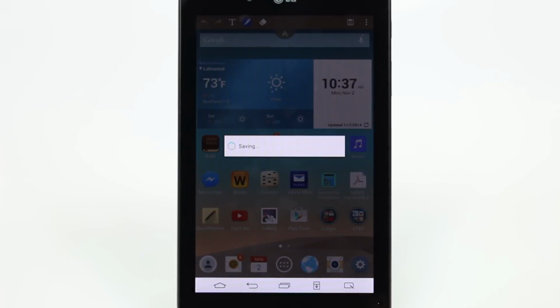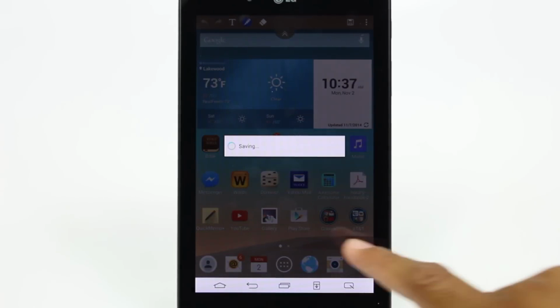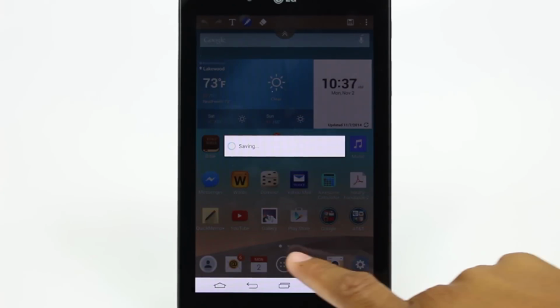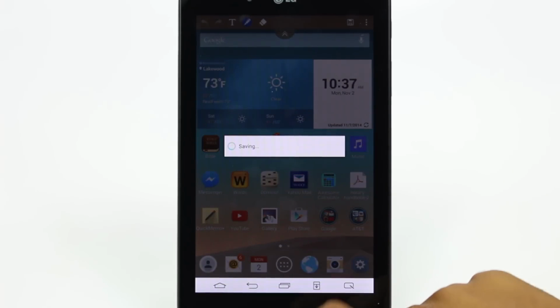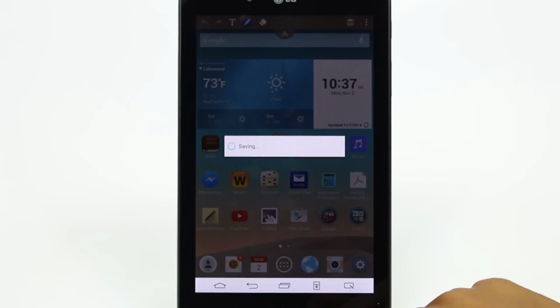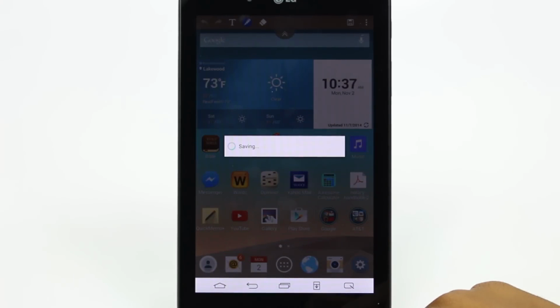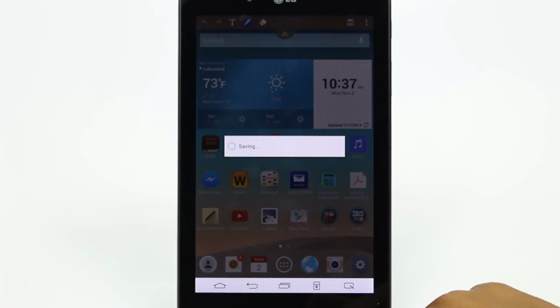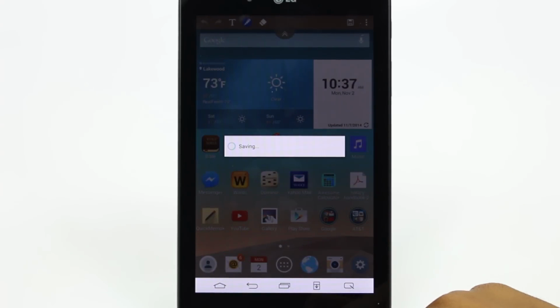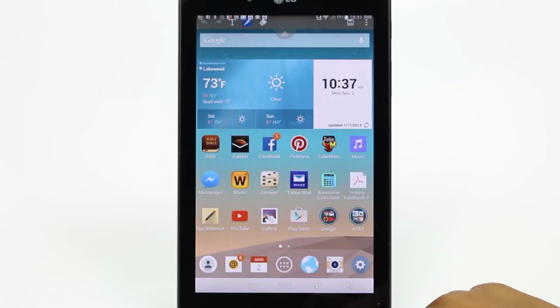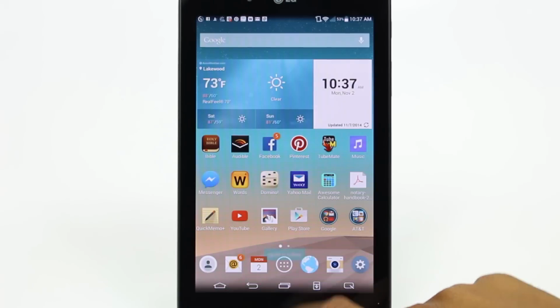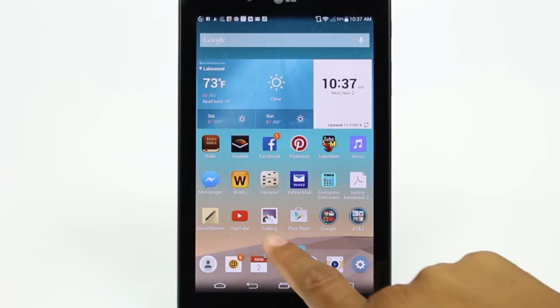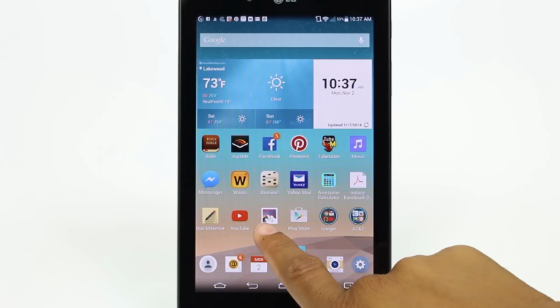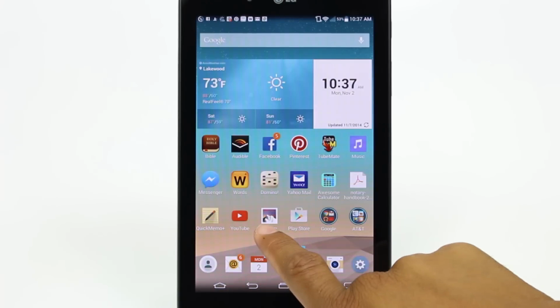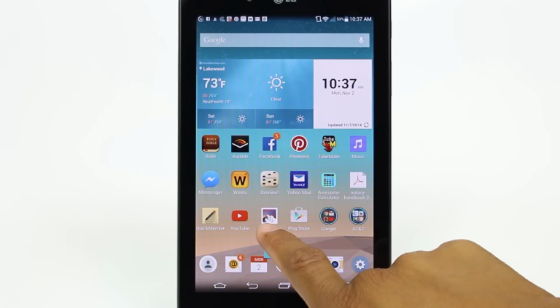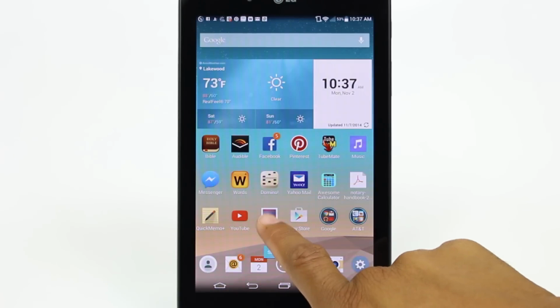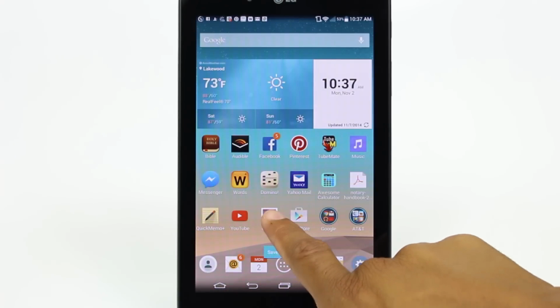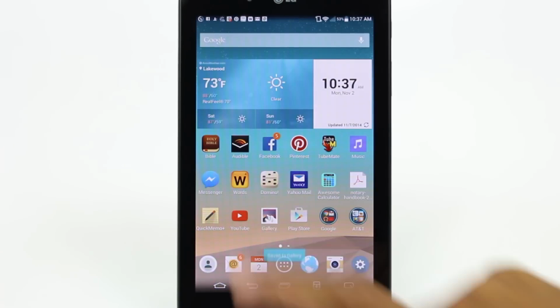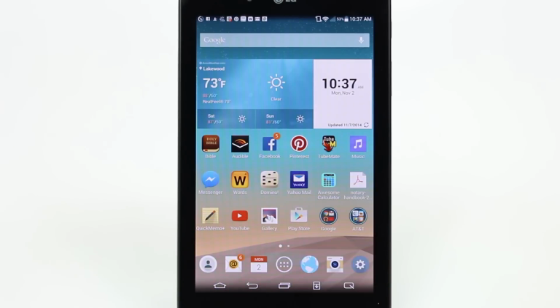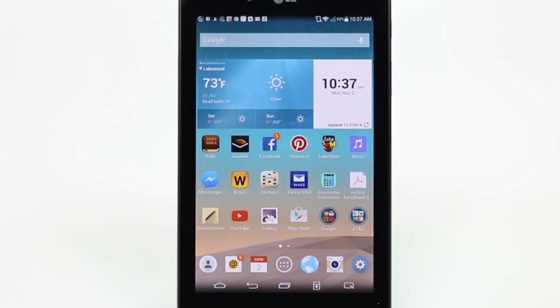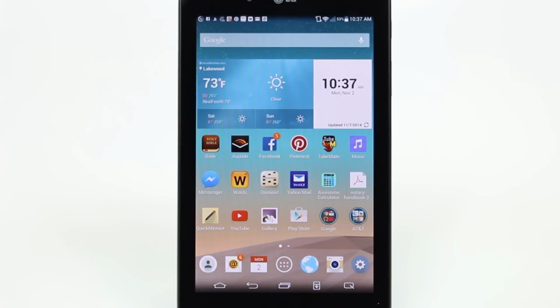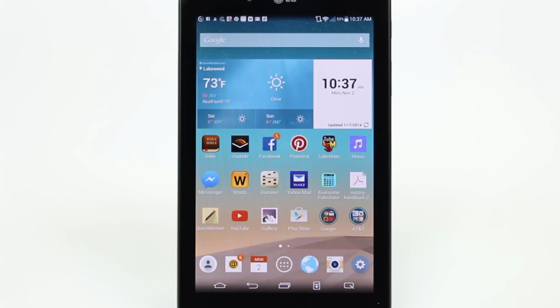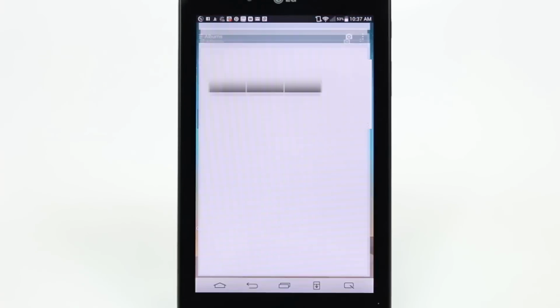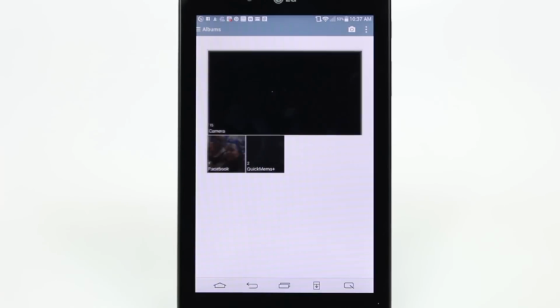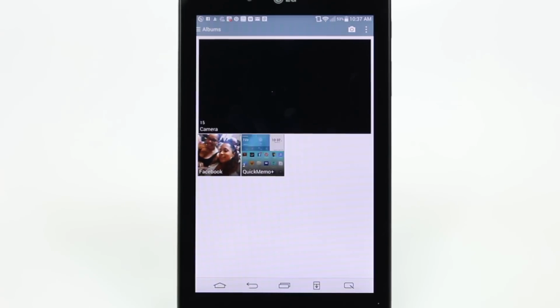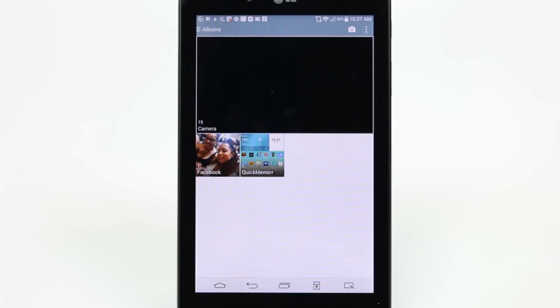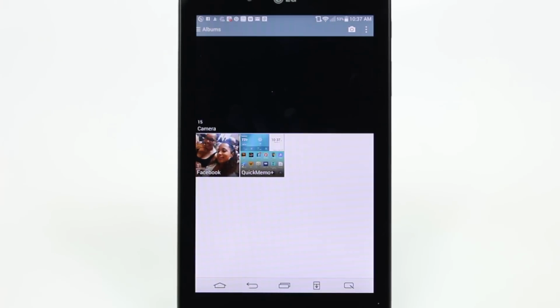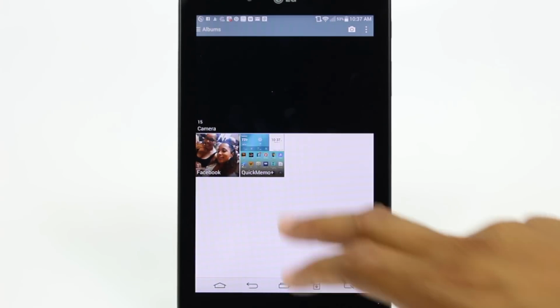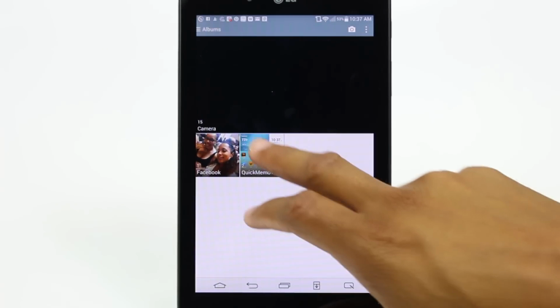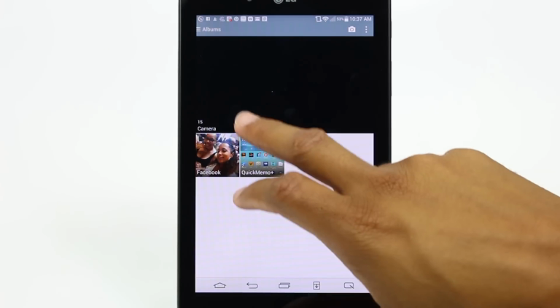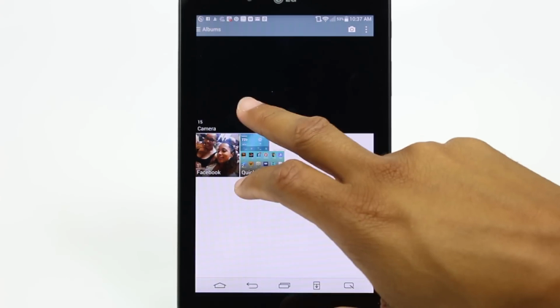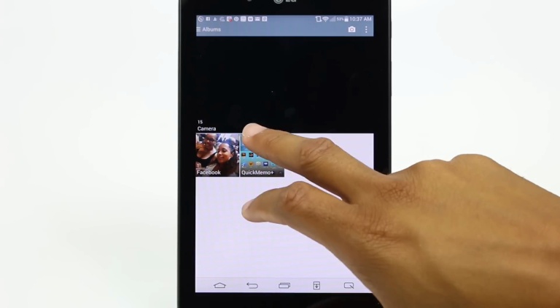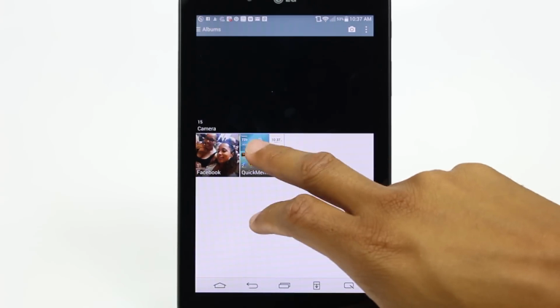And then once I go to my gallery, which I have right here, my photo will be right here.